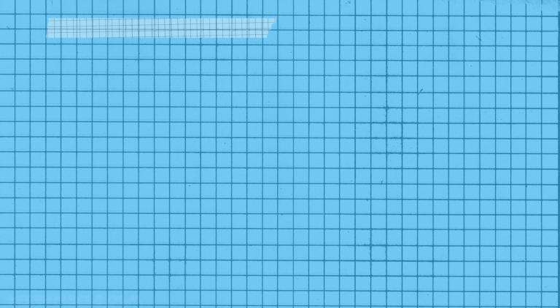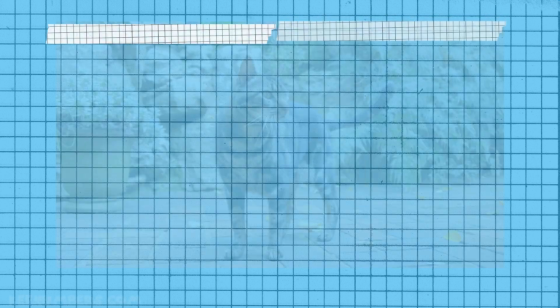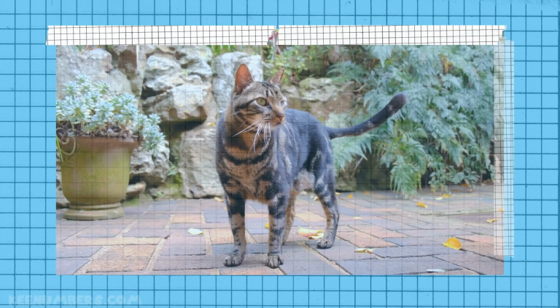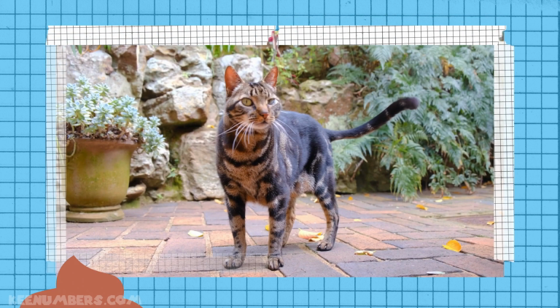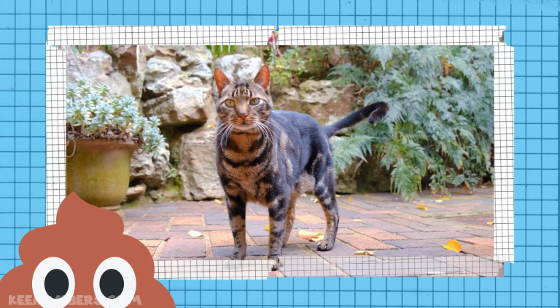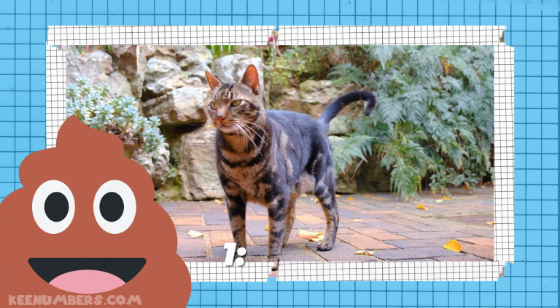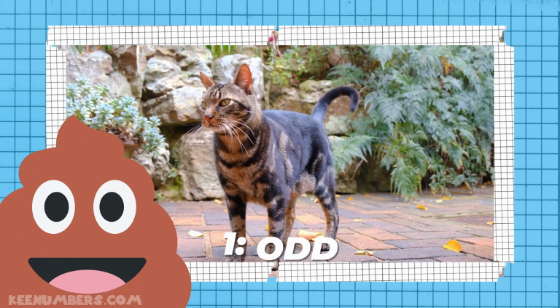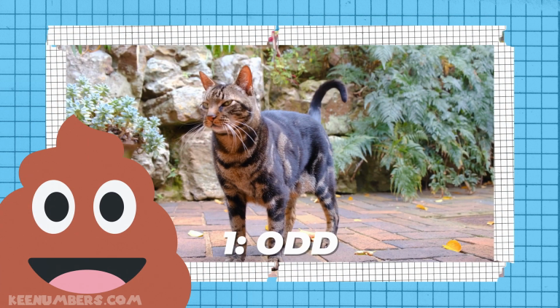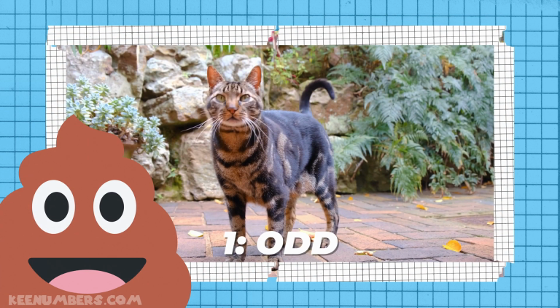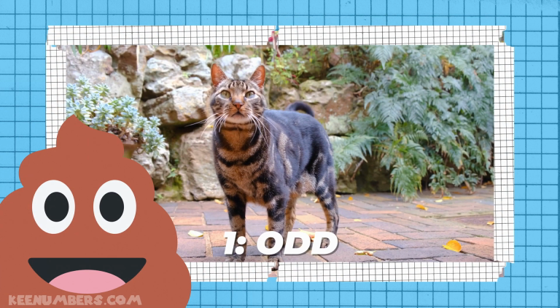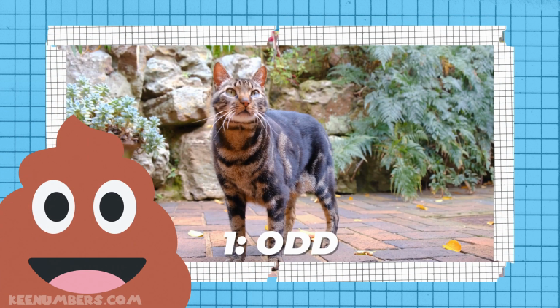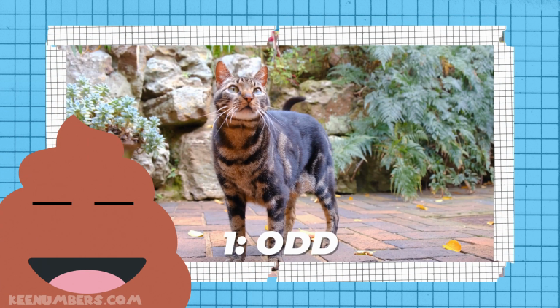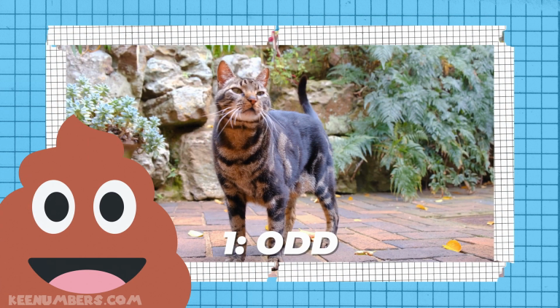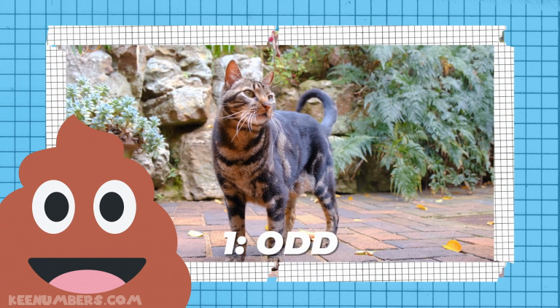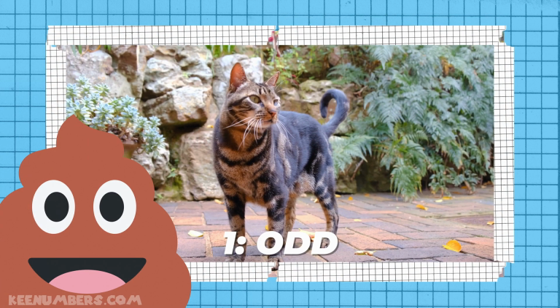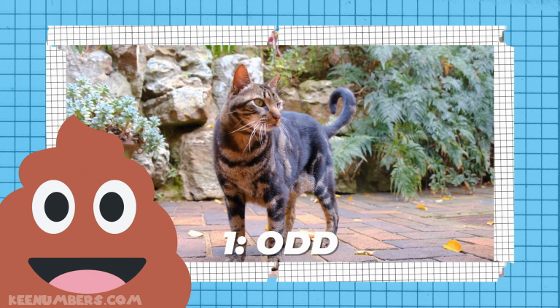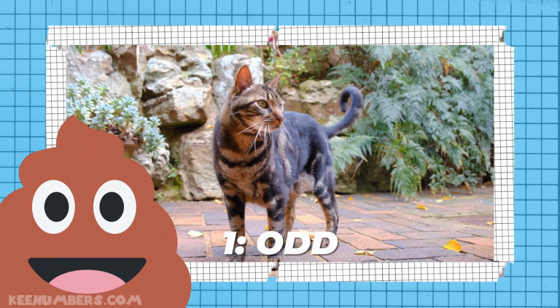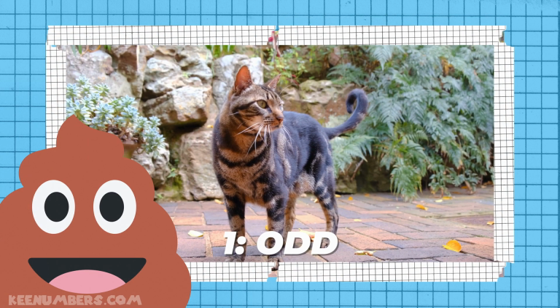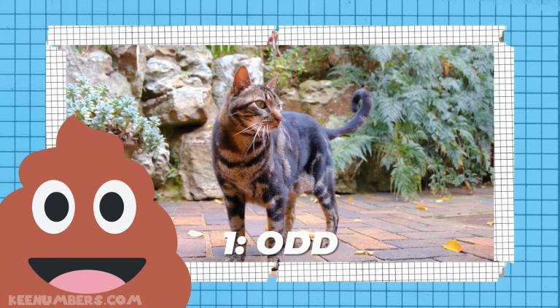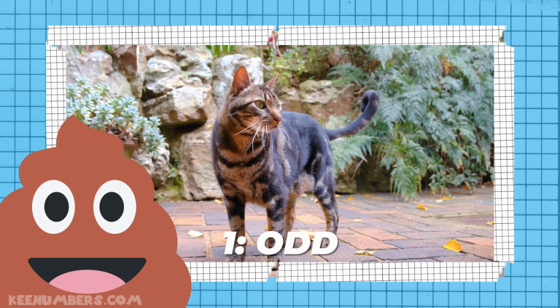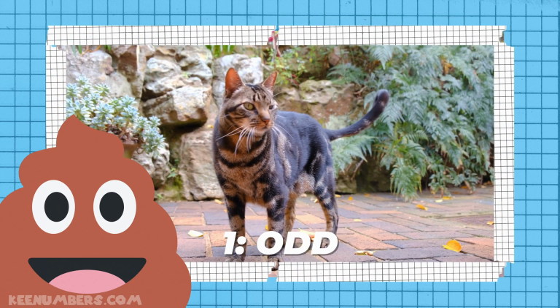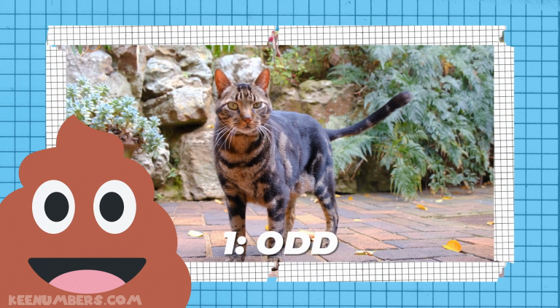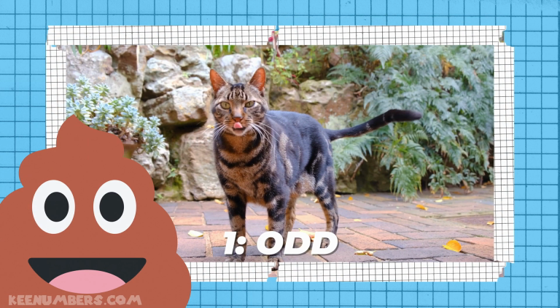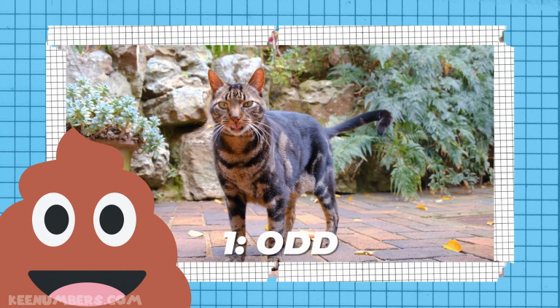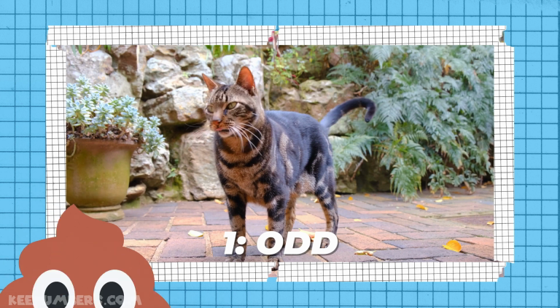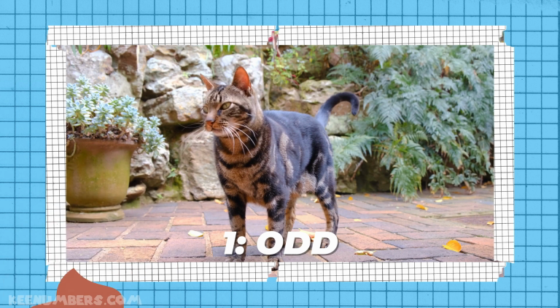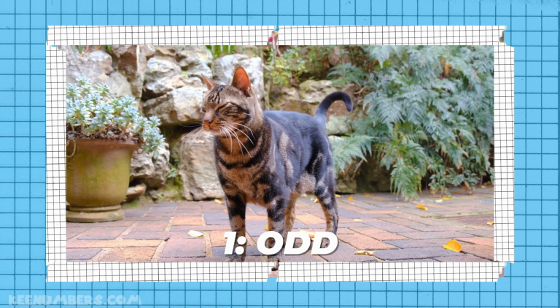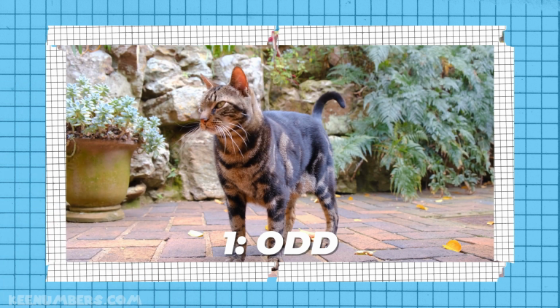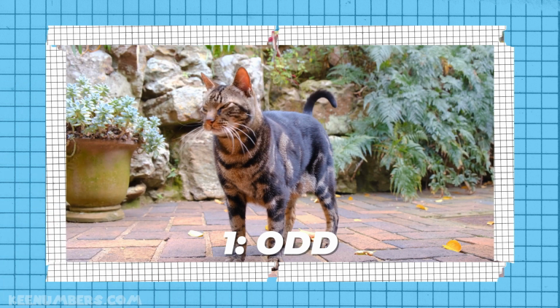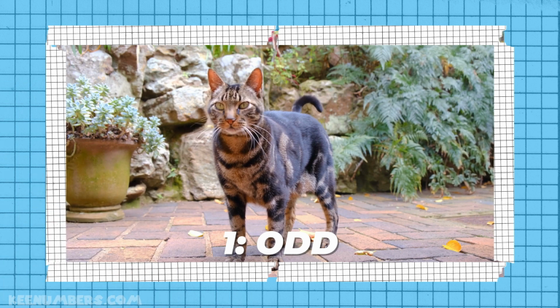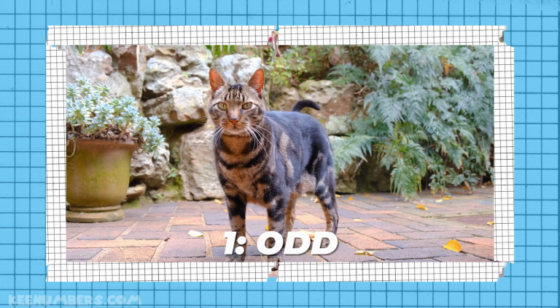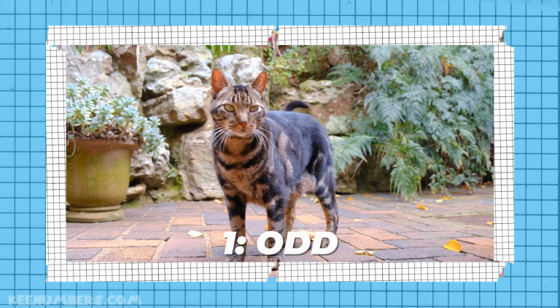One cat. What in the world? What is he doing here? Alright, ignore that. We have one cat.